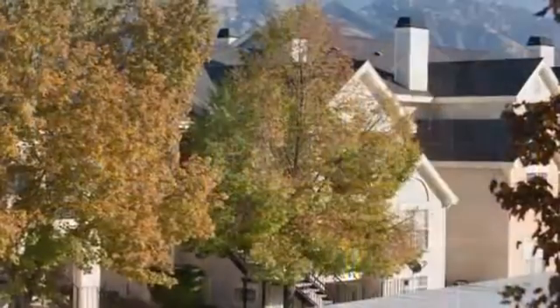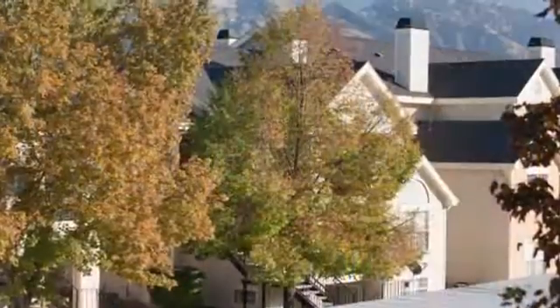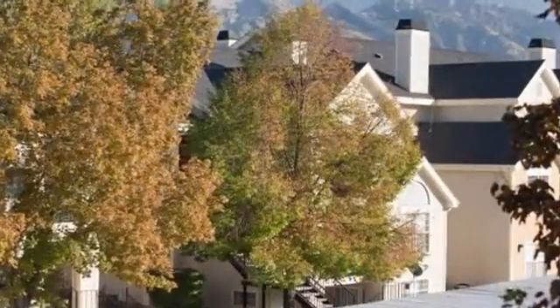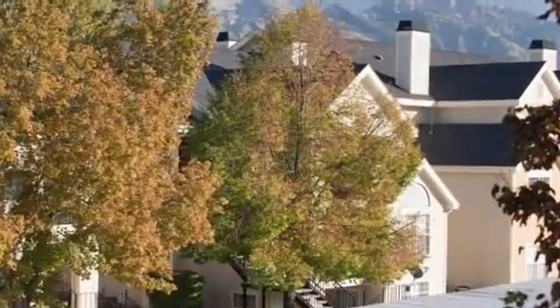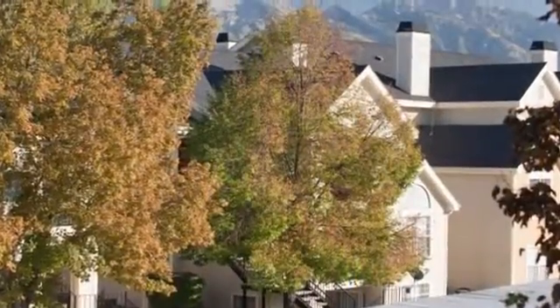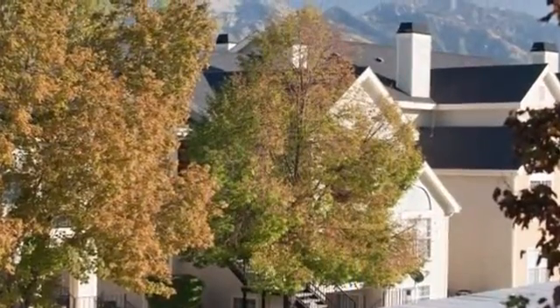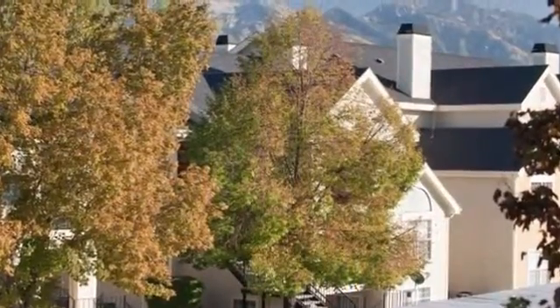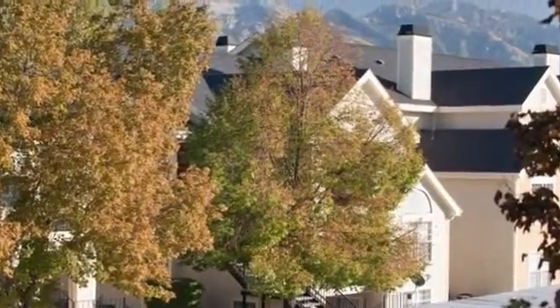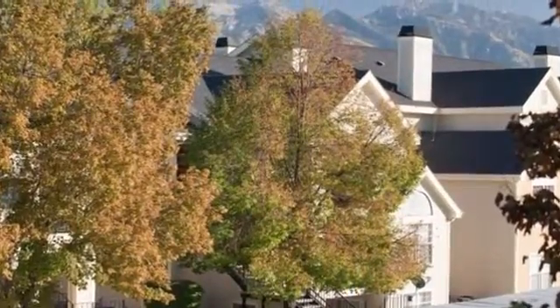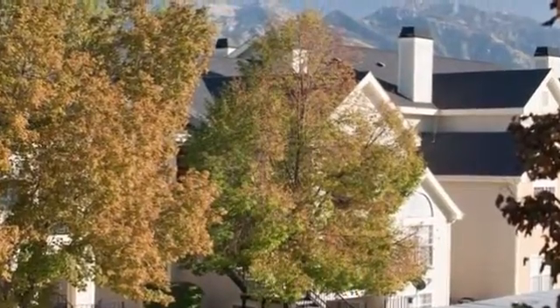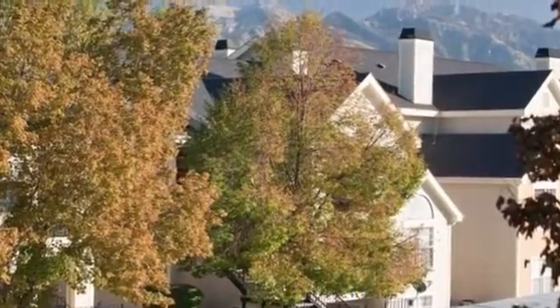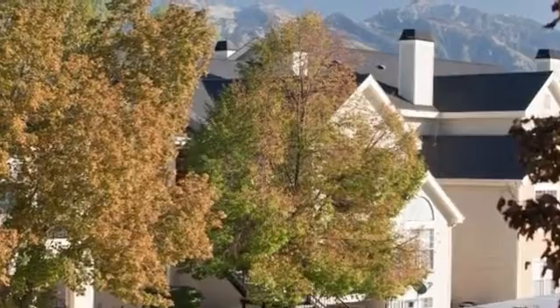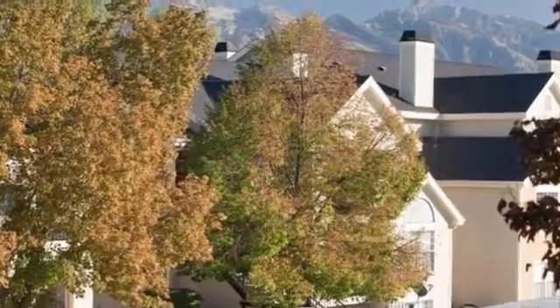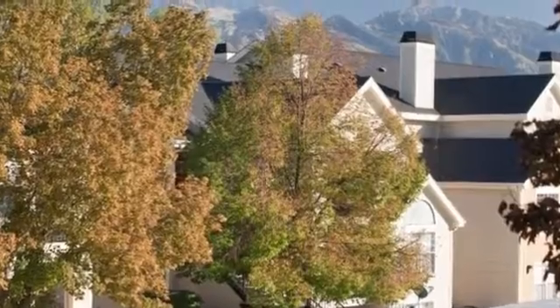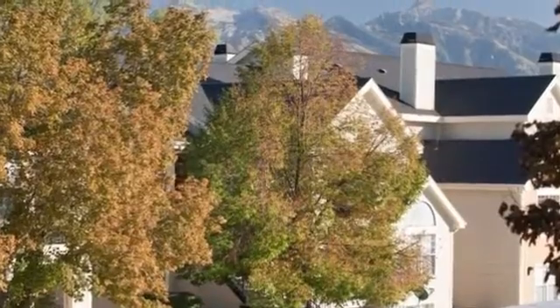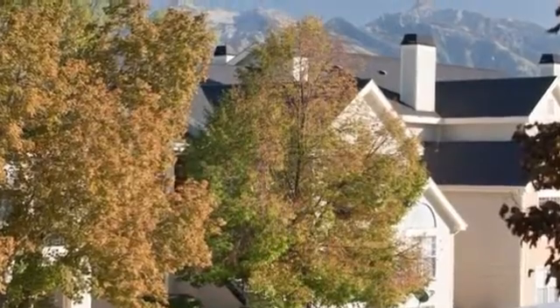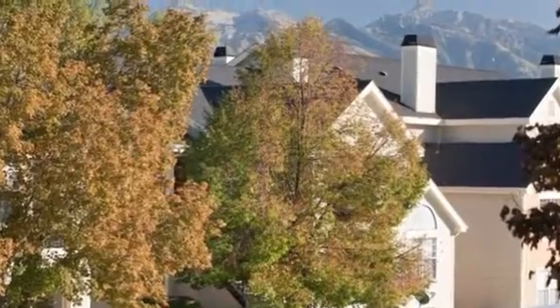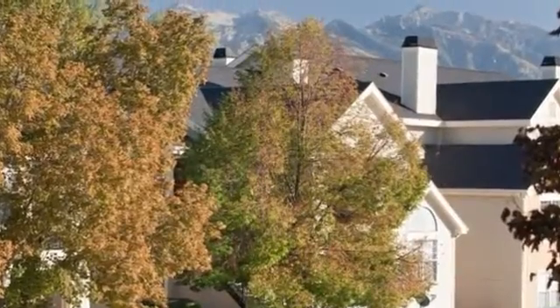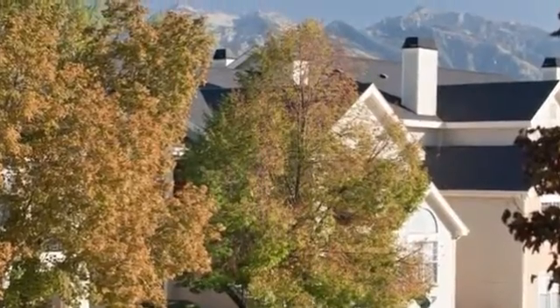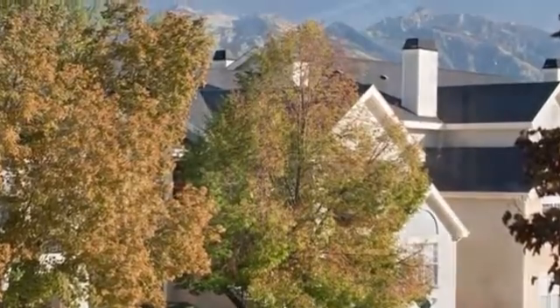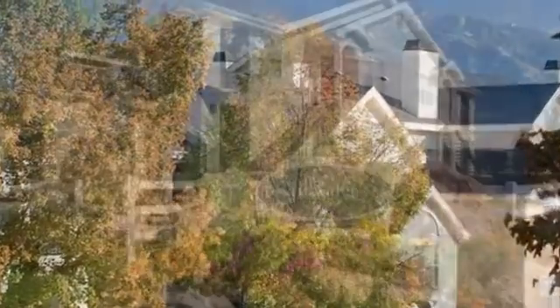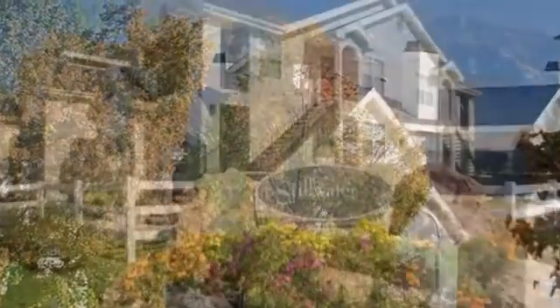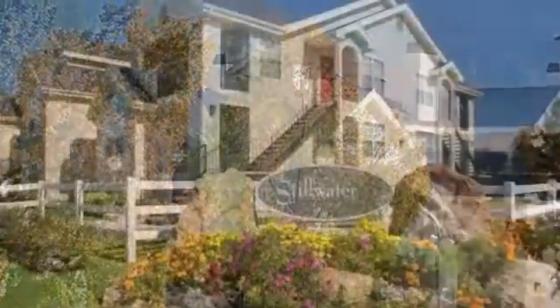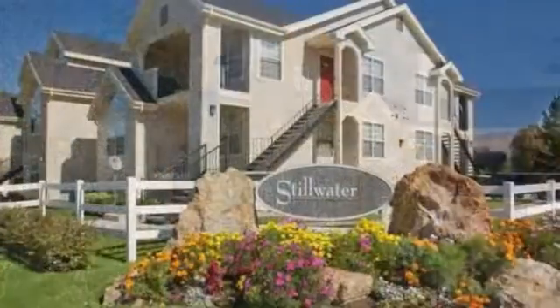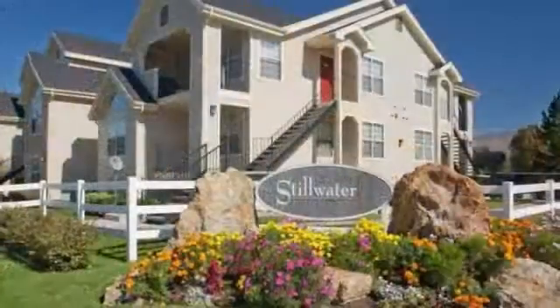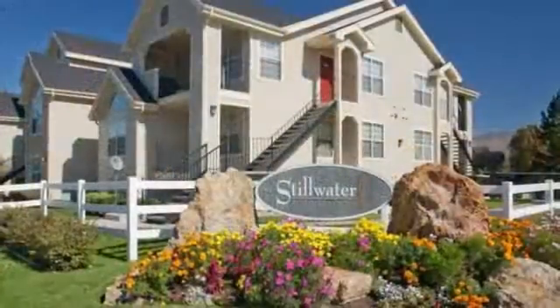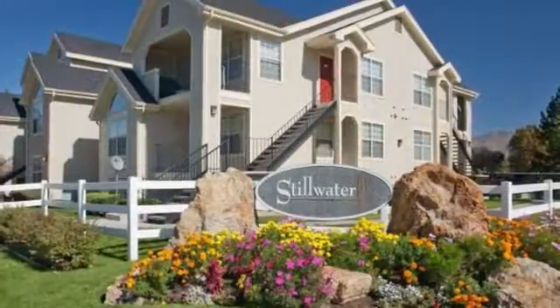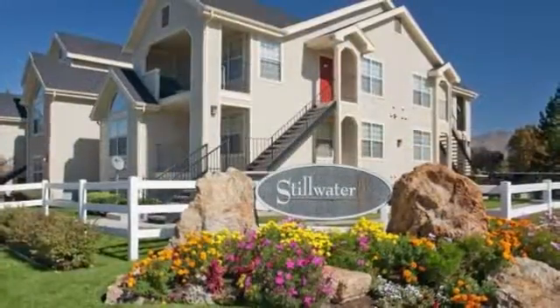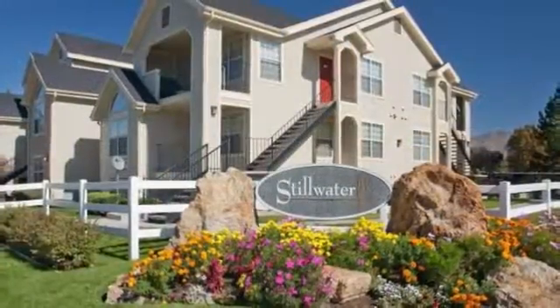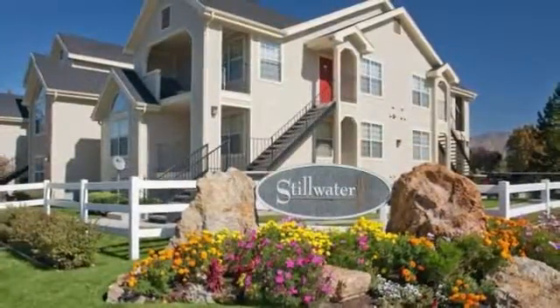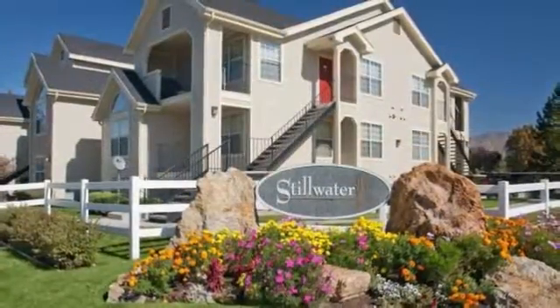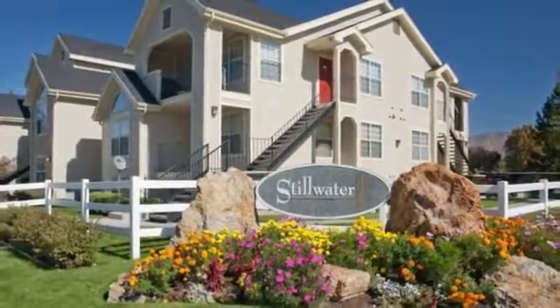Before you make your next move in the Murray area, be sure you see what Stillwater has to offer.